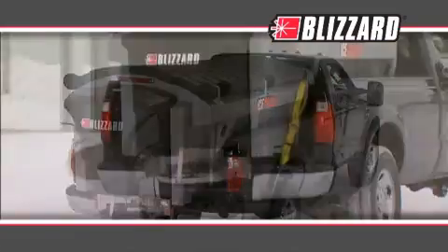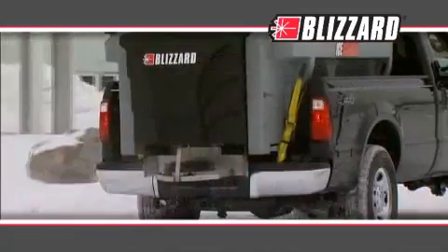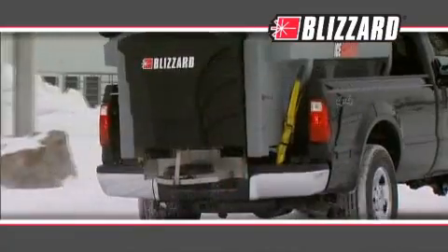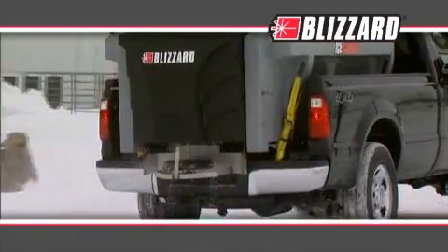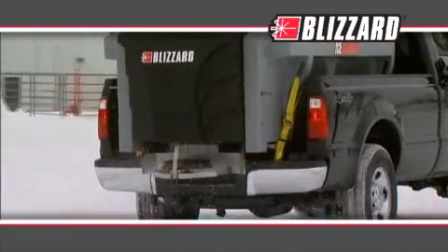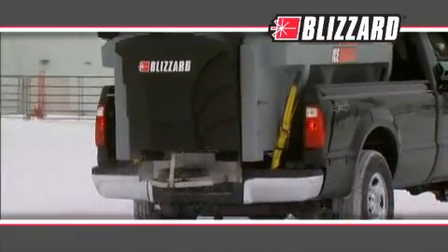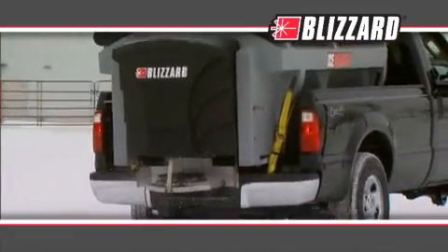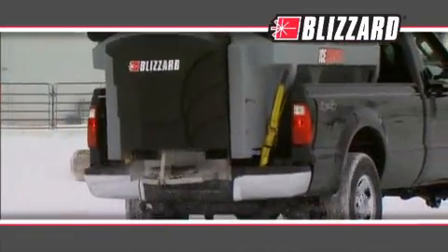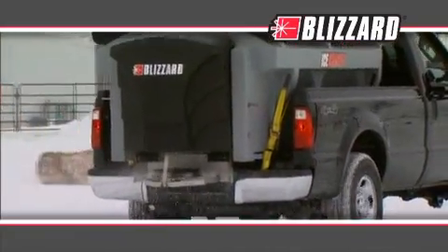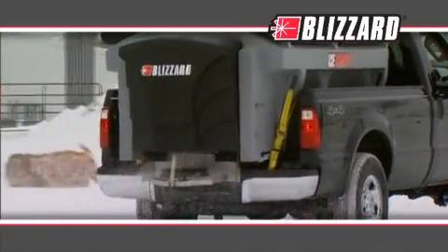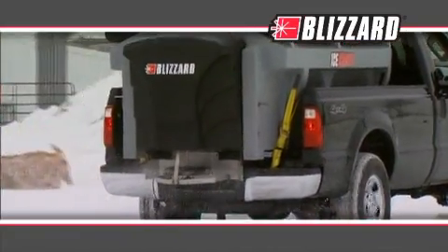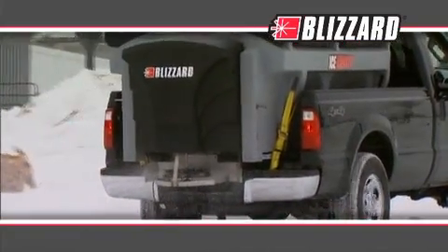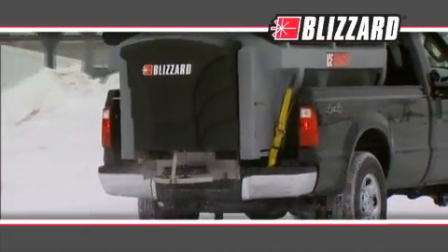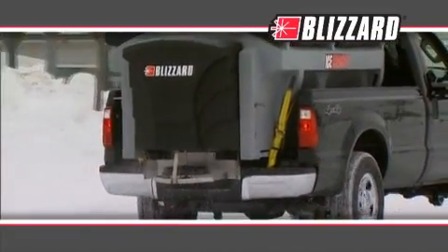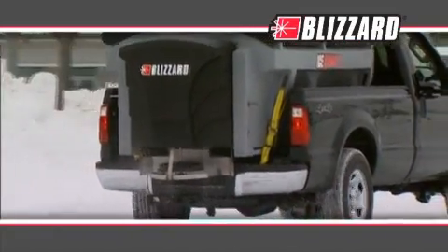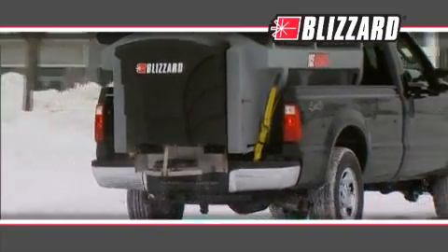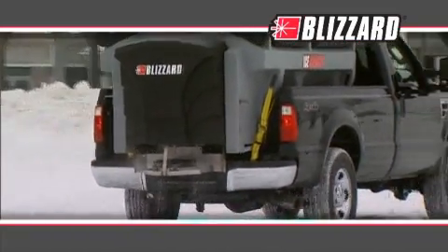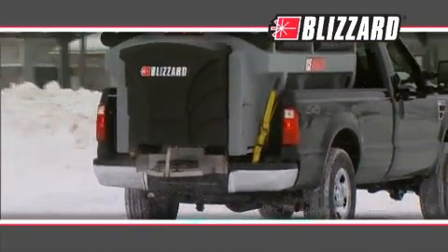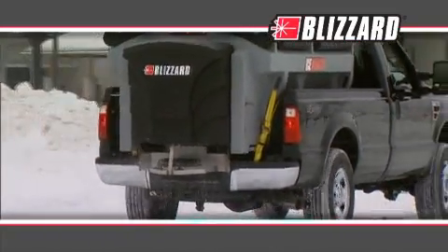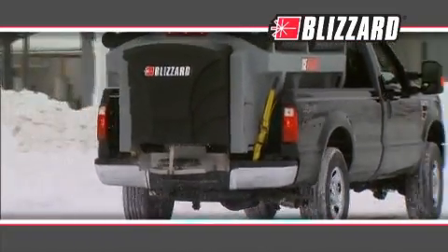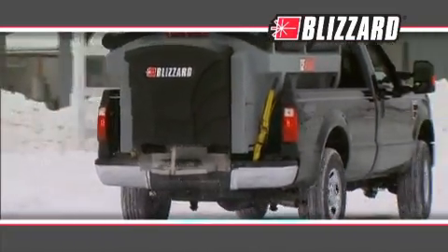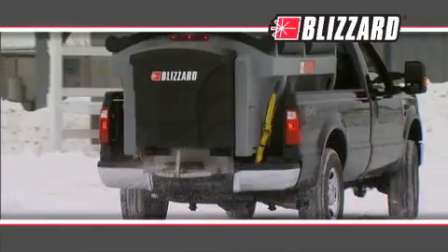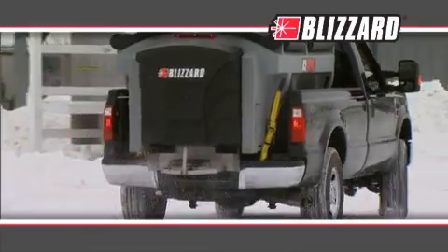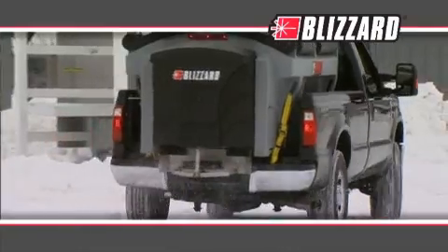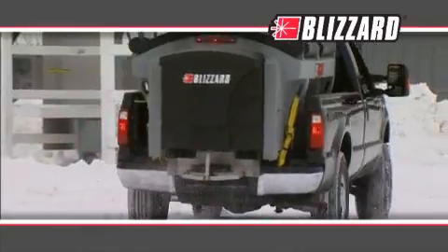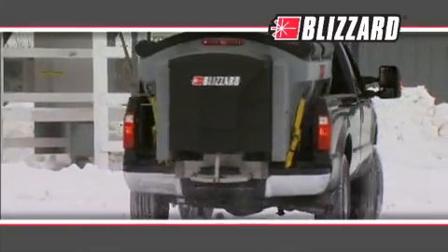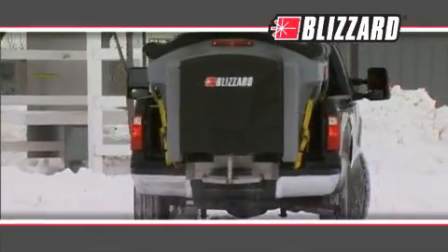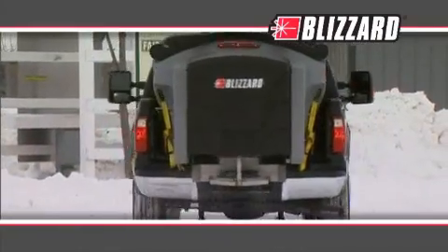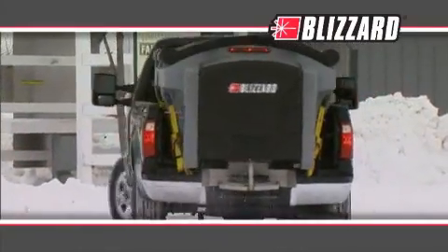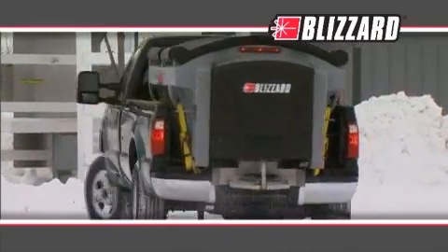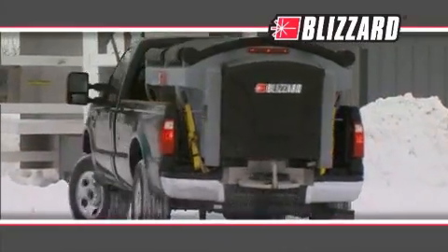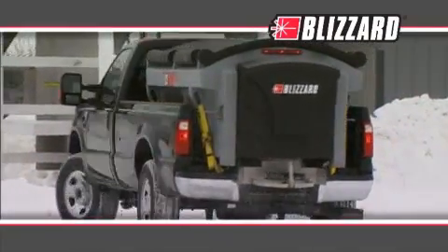And just like Blizzard's snow plows, its advanced design maximizes your efficiency and profitability.